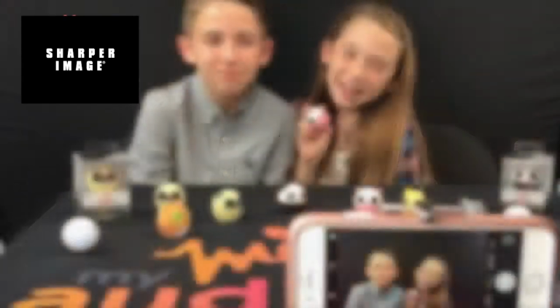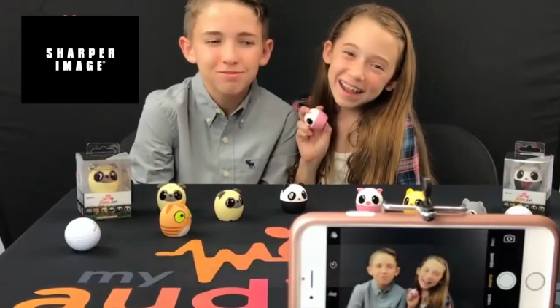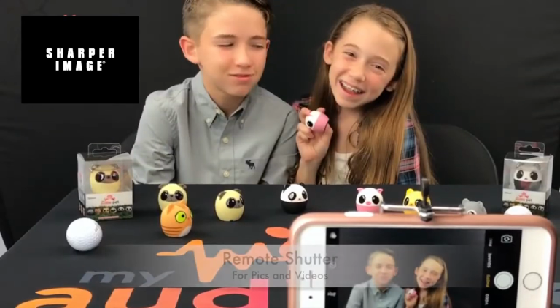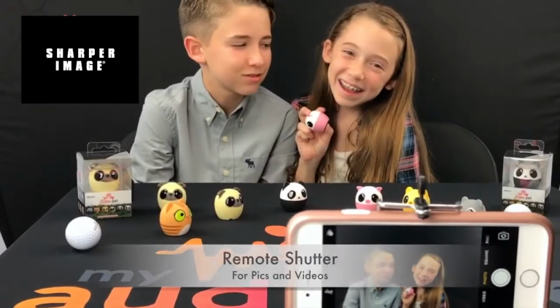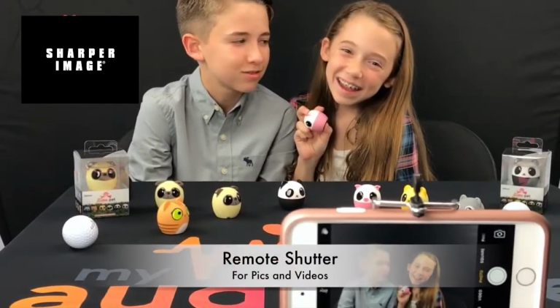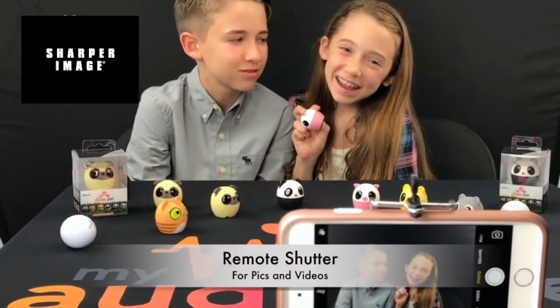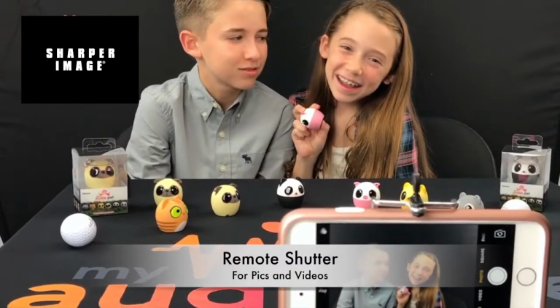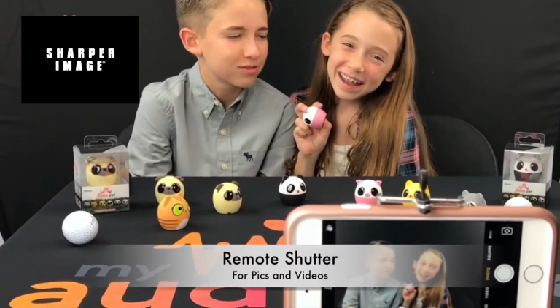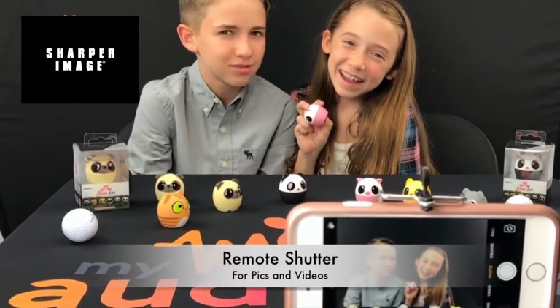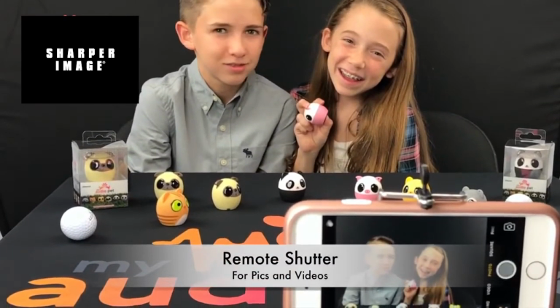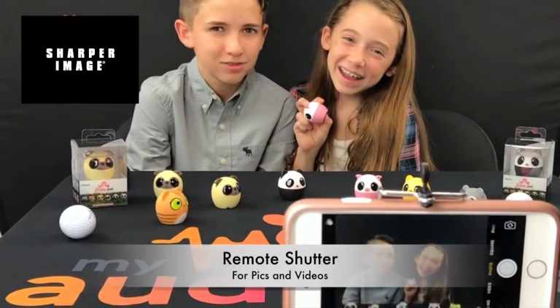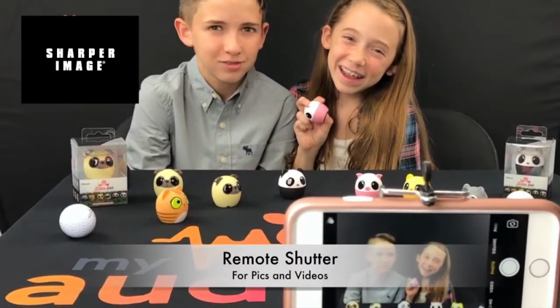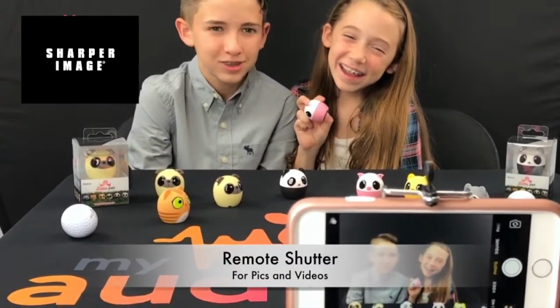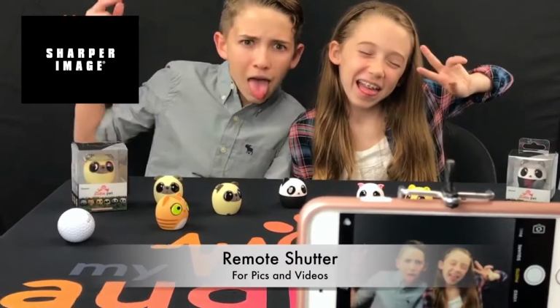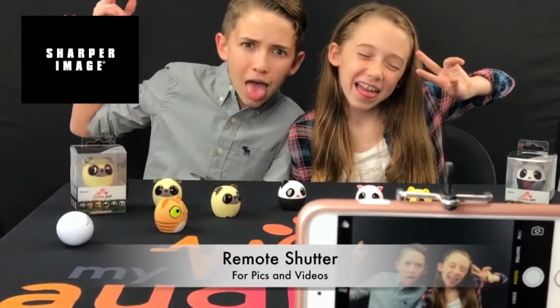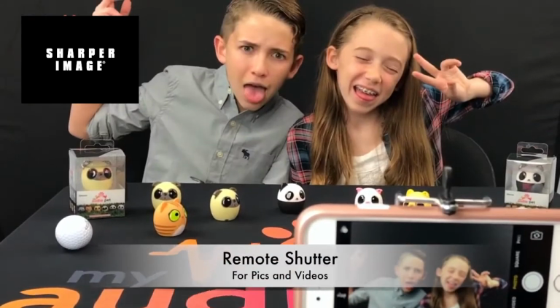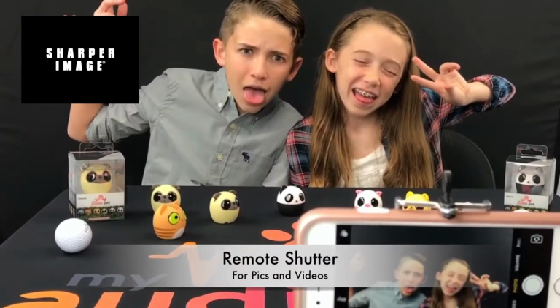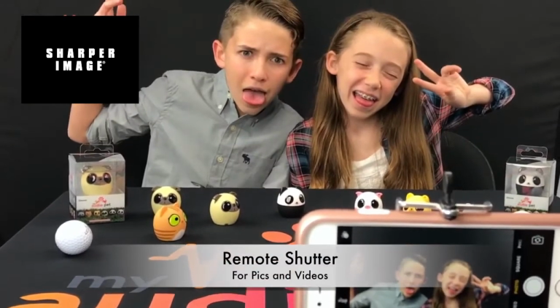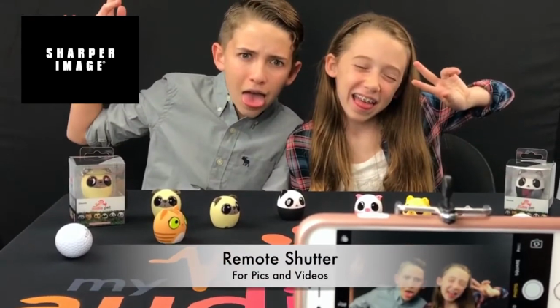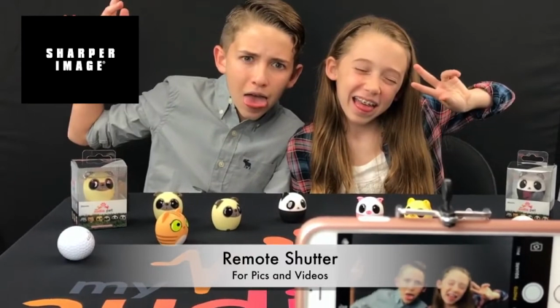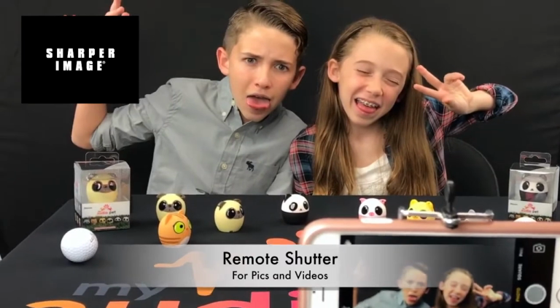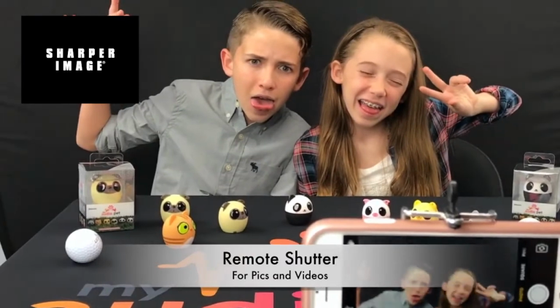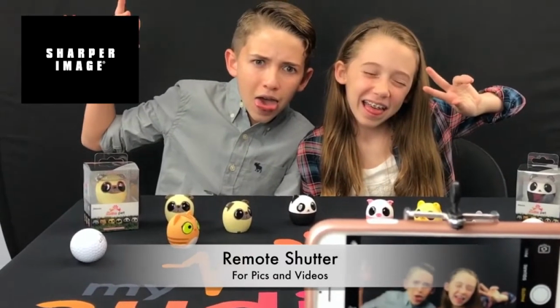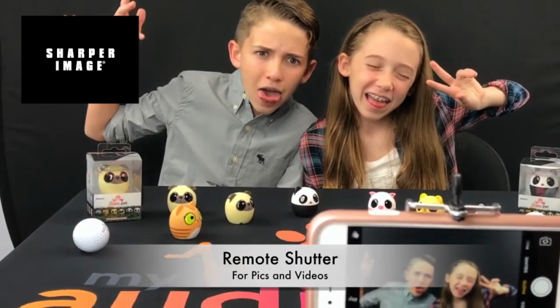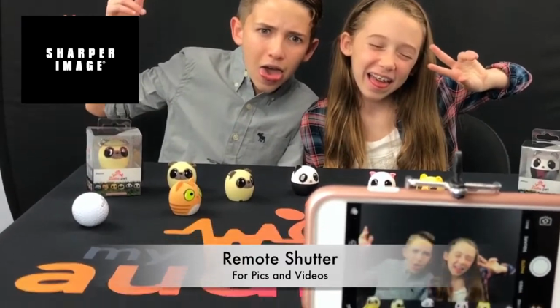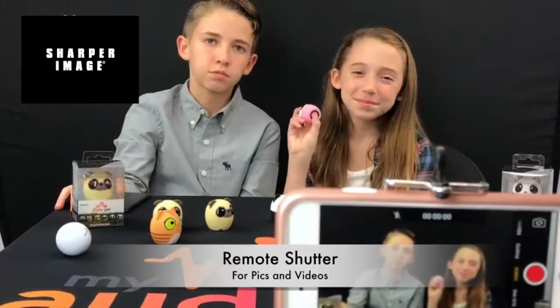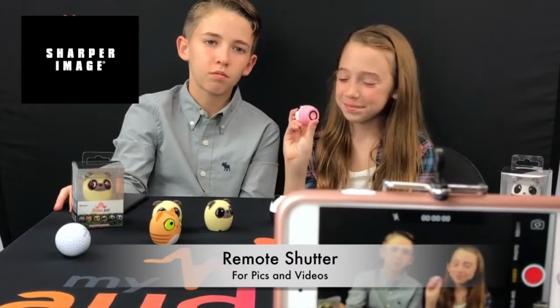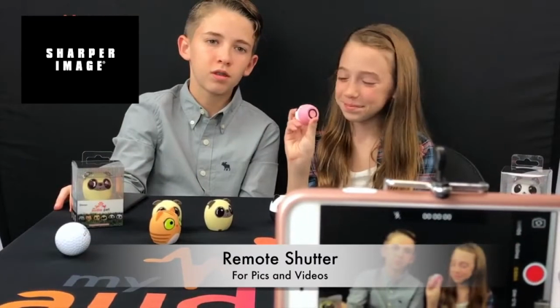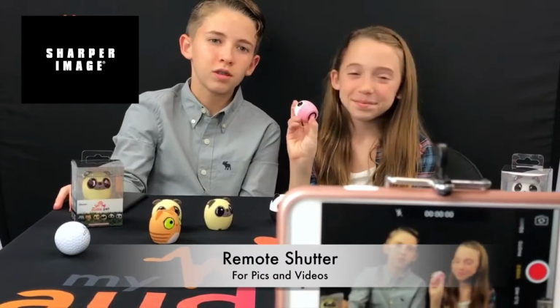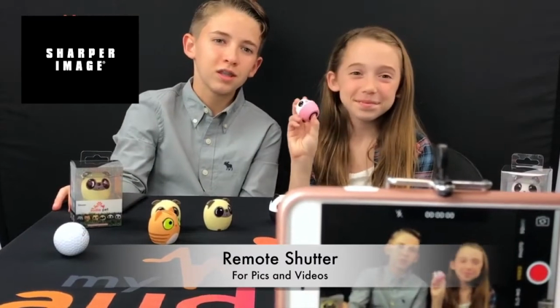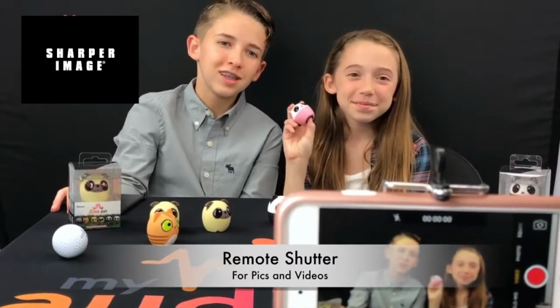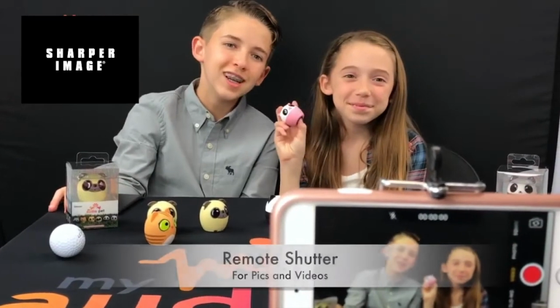With your pet connected to your device, you can use the power button as a remote shutter for pics and even video.